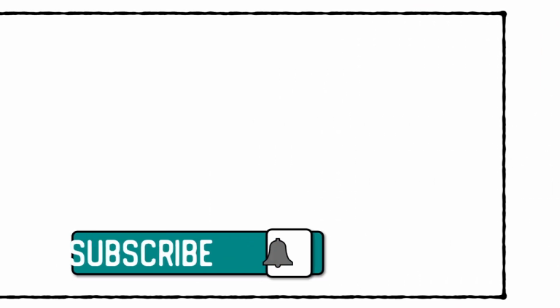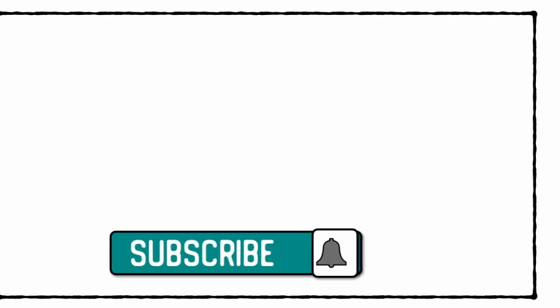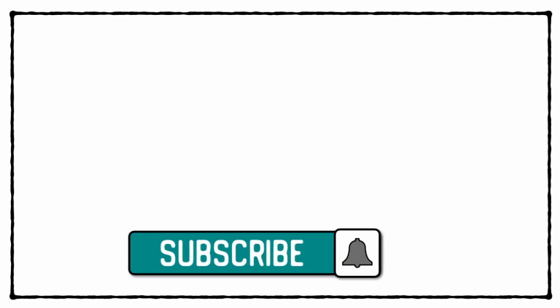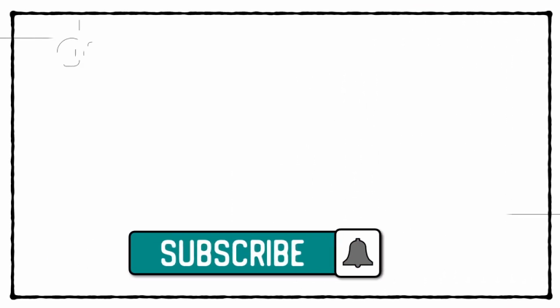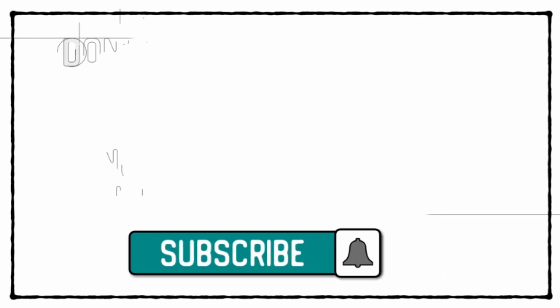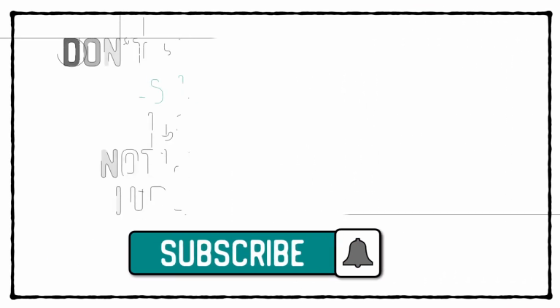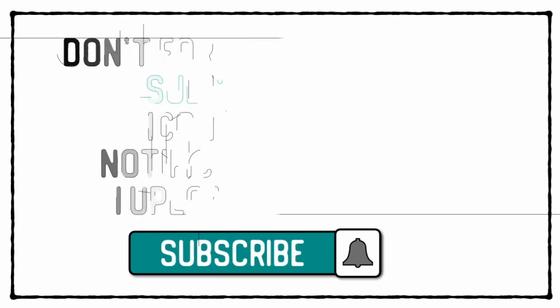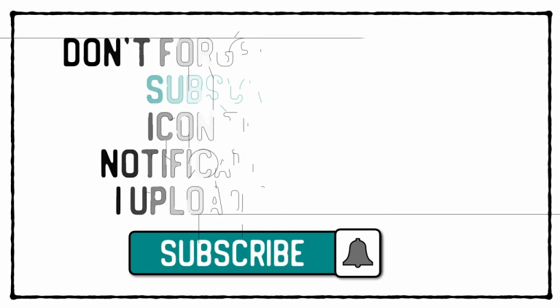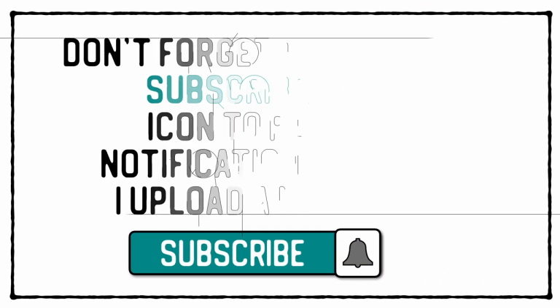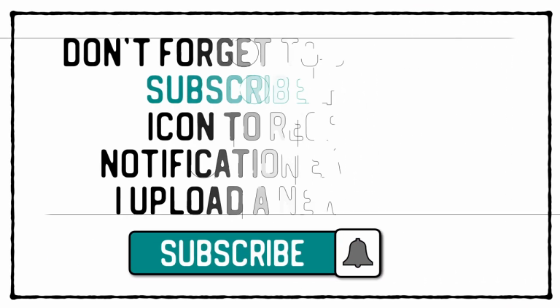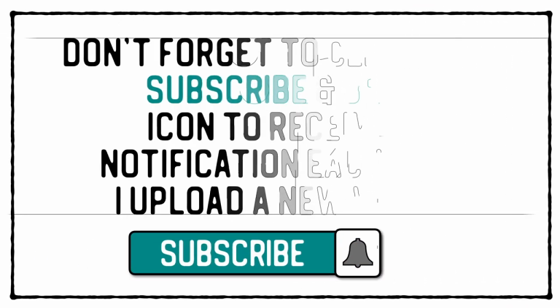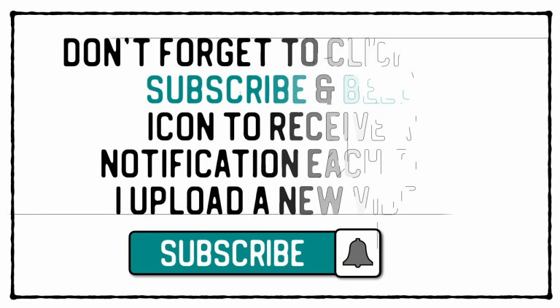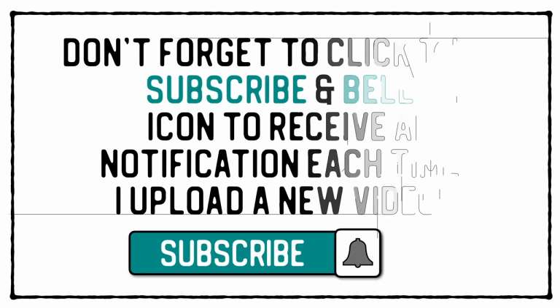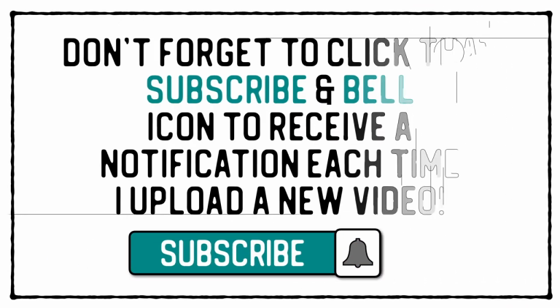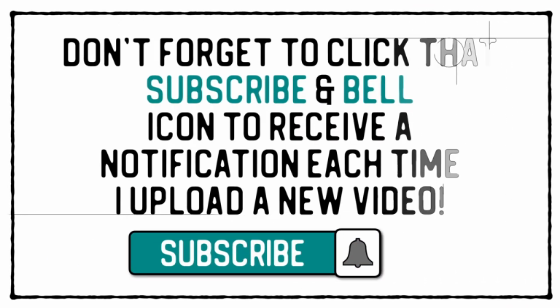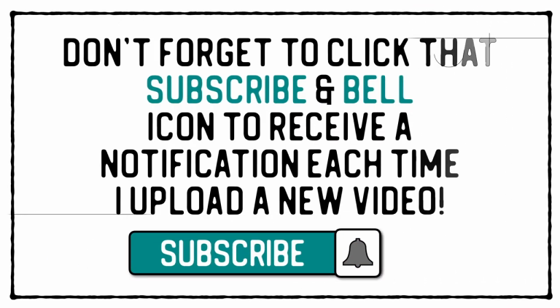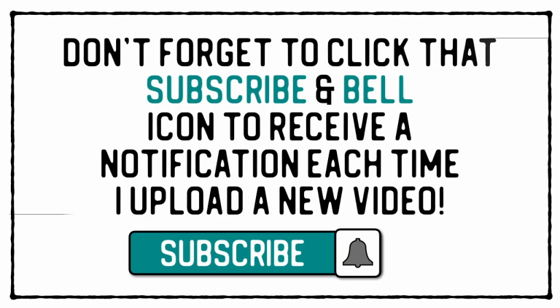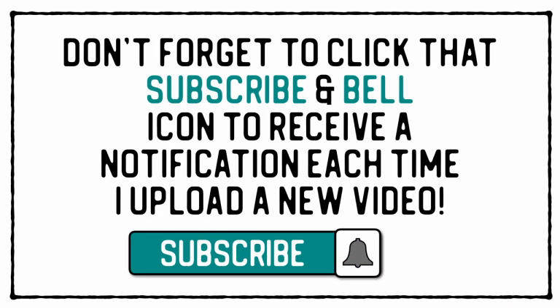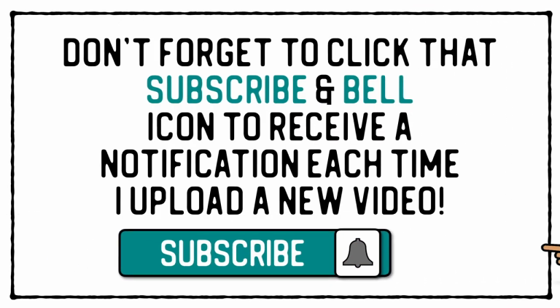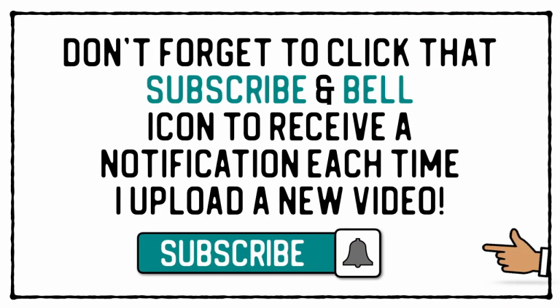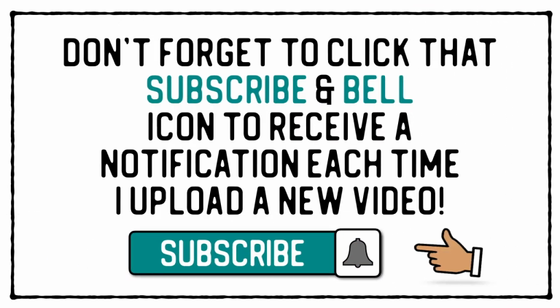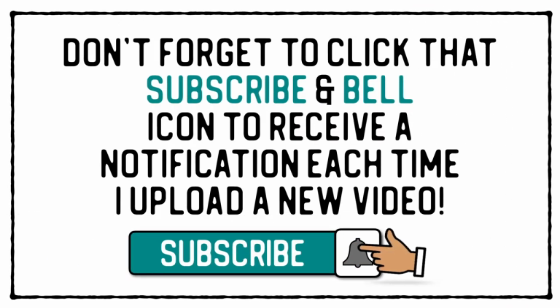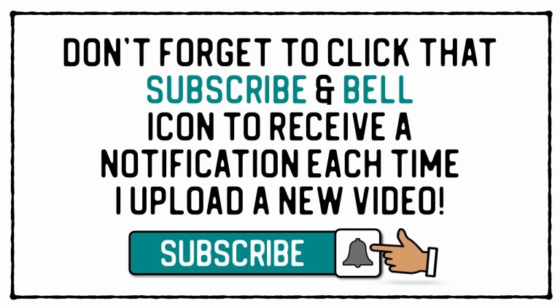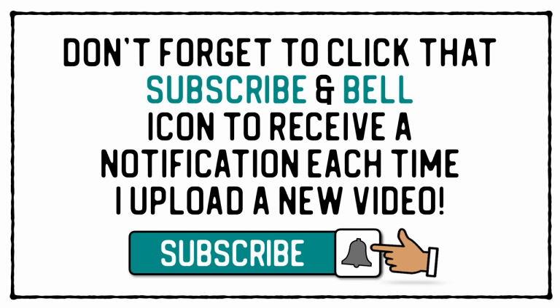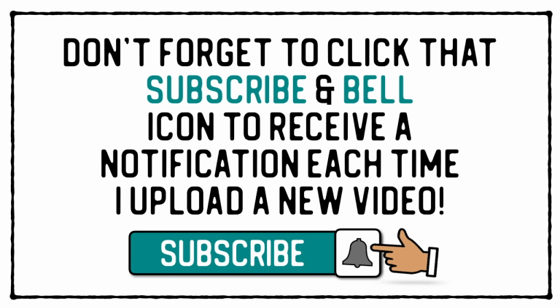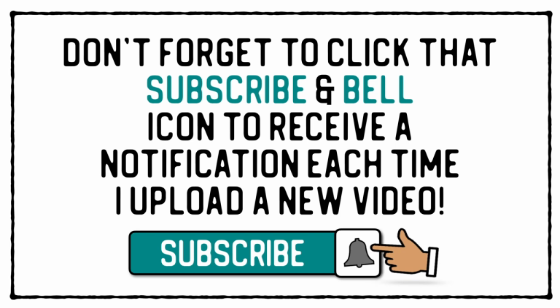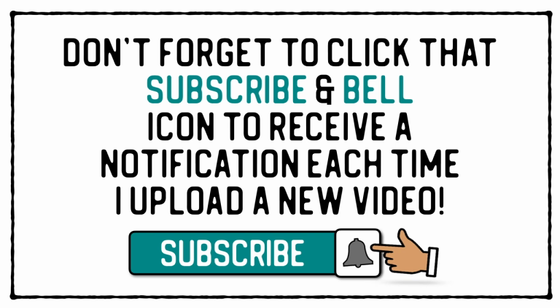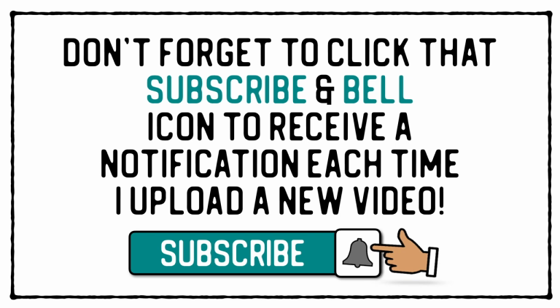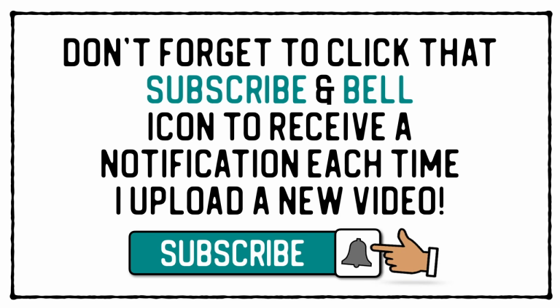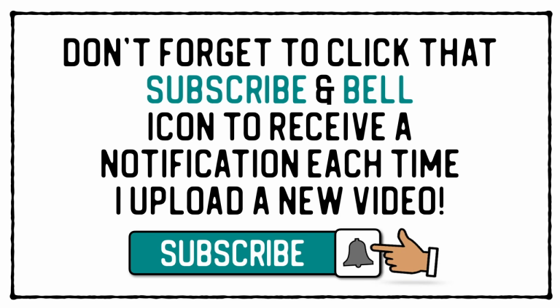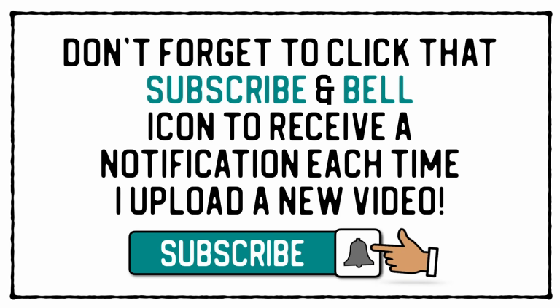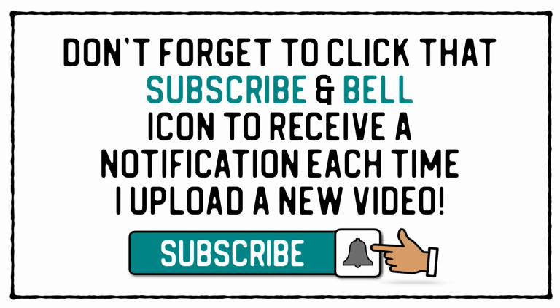Don't forget to click that subscribe and bell icon to receive a notification each time I upload a new video.